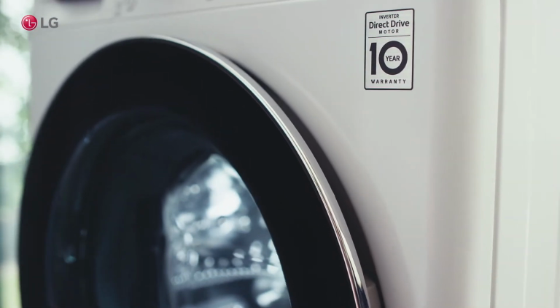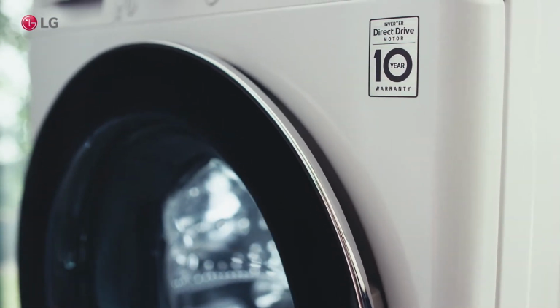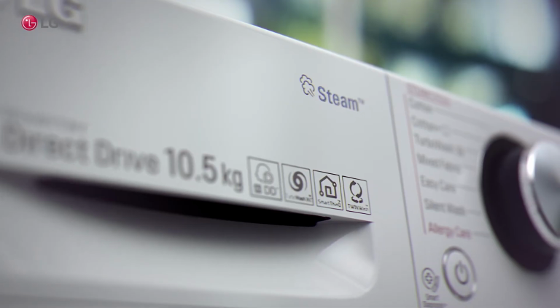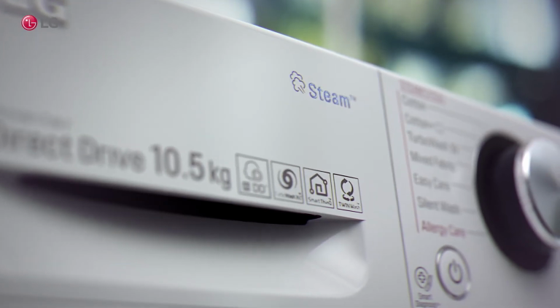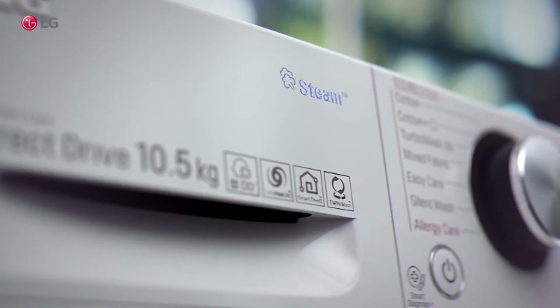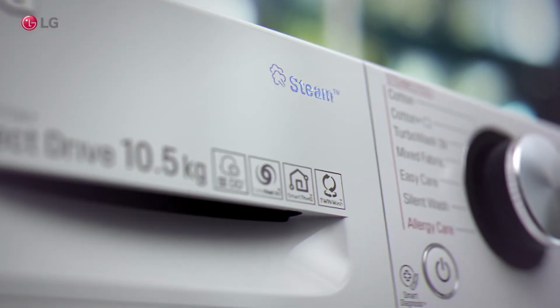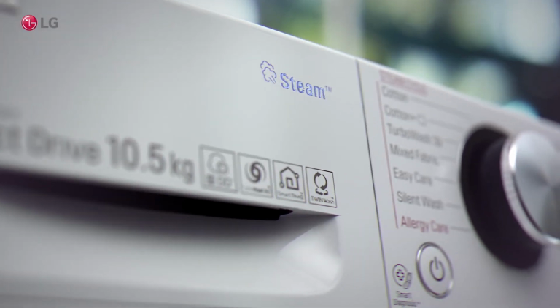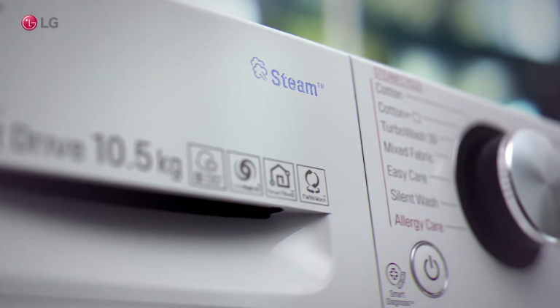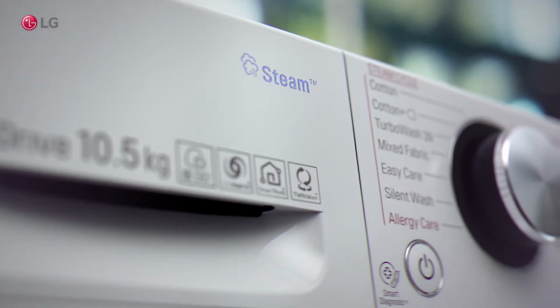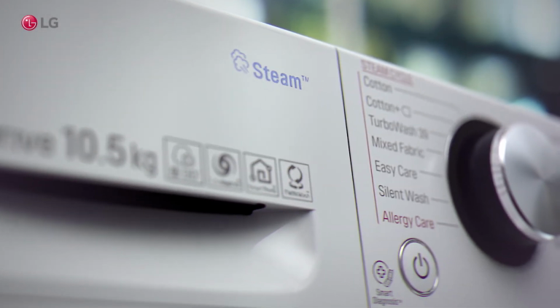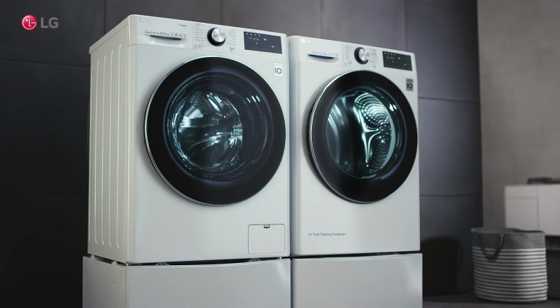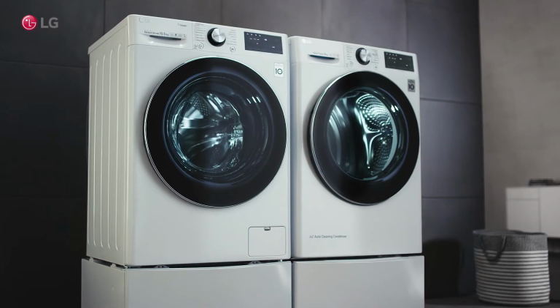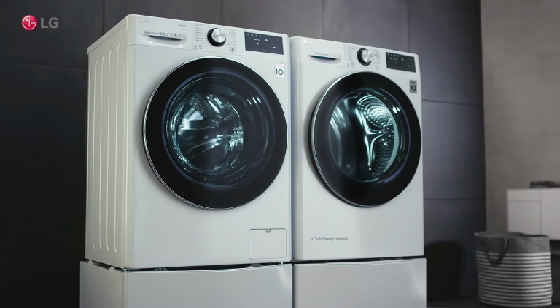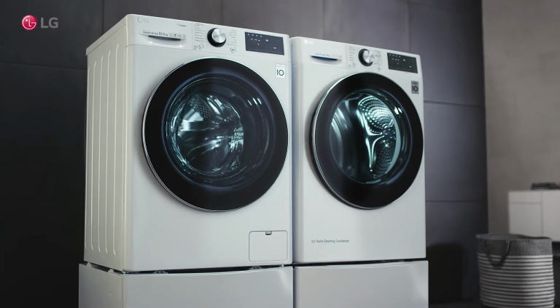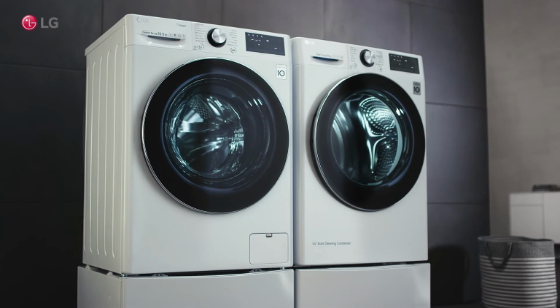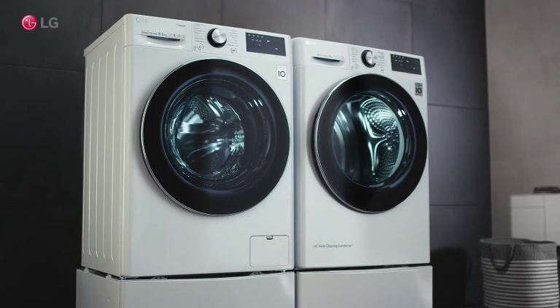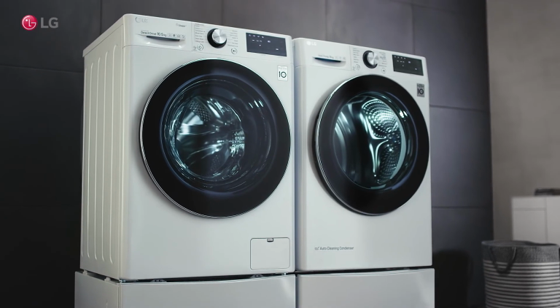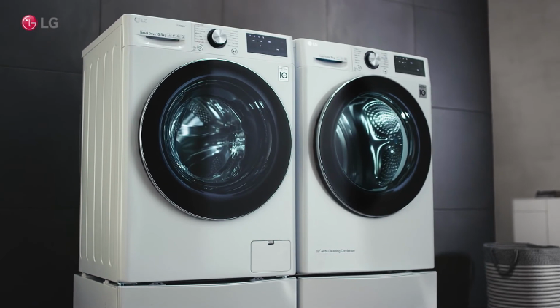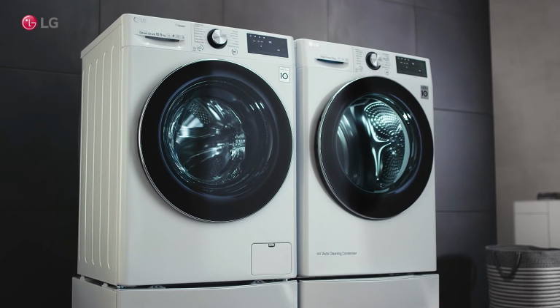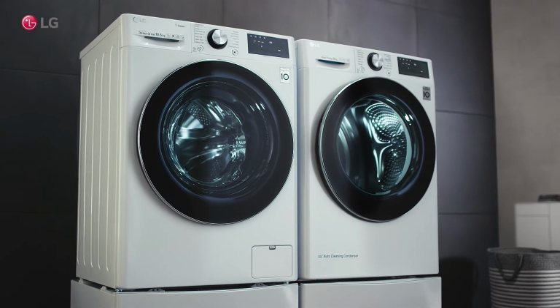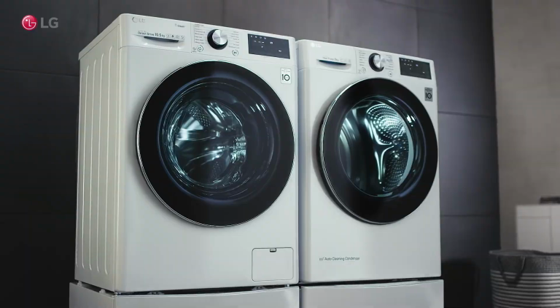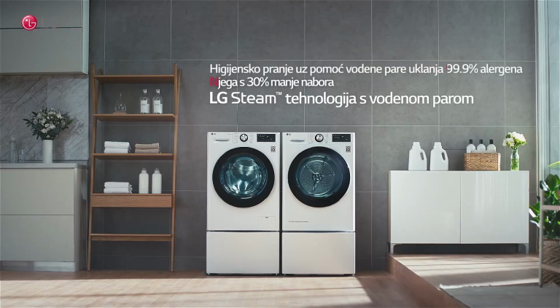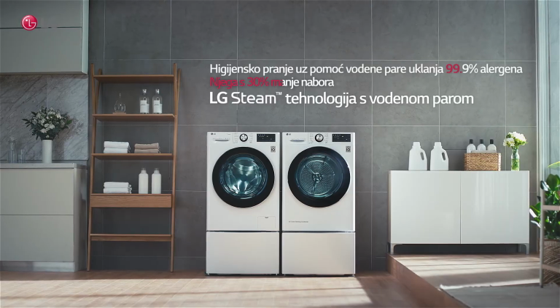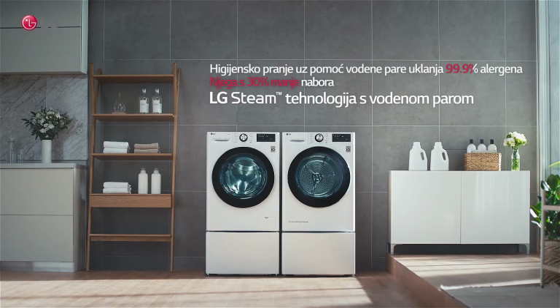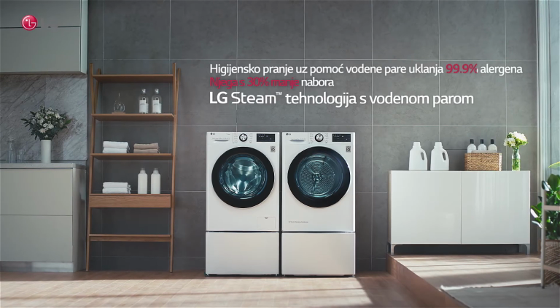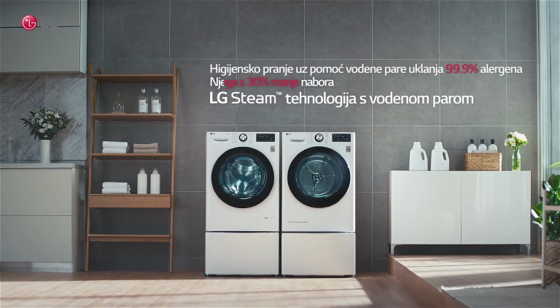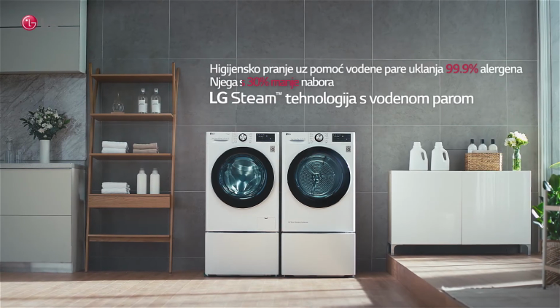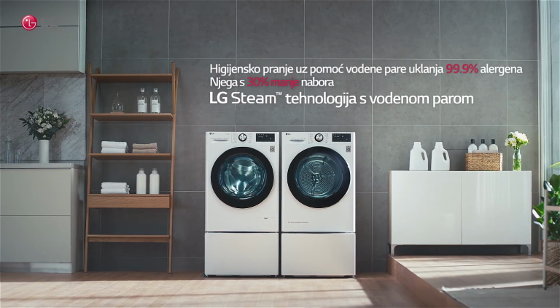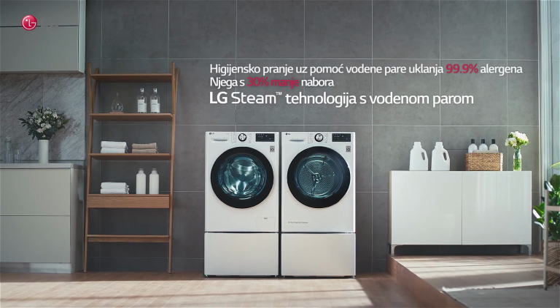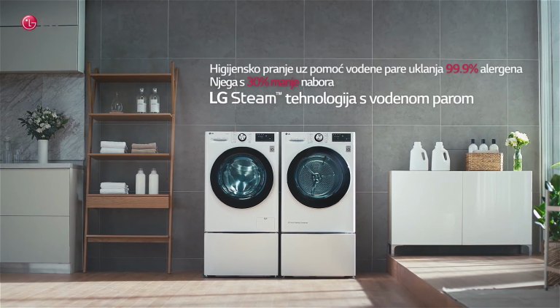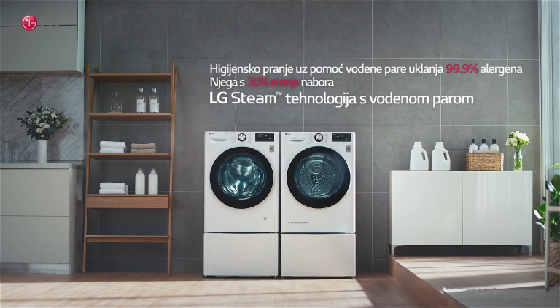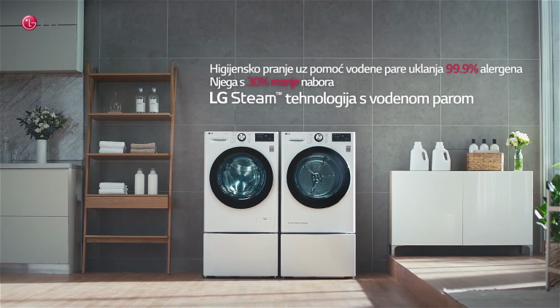Steam Hygiene with 99.9% Allergy Care. LG Steam Technology.